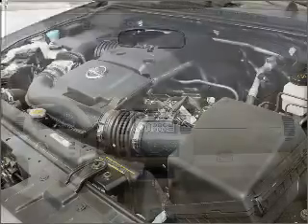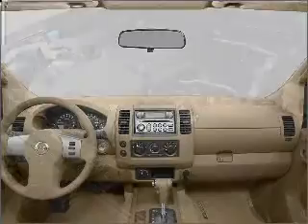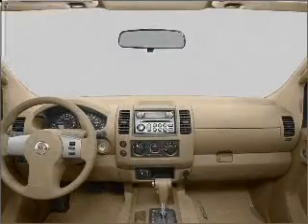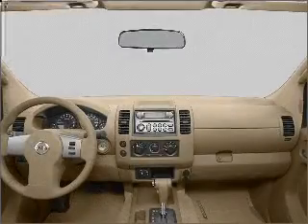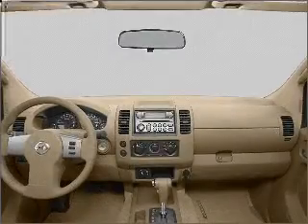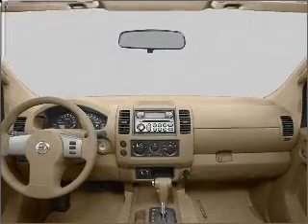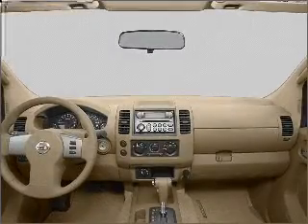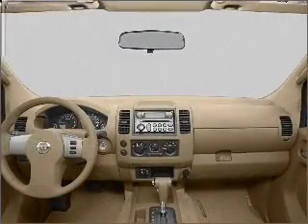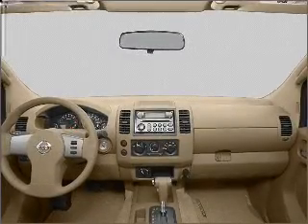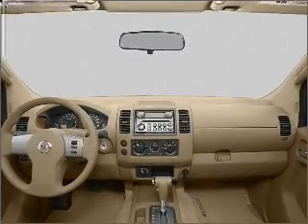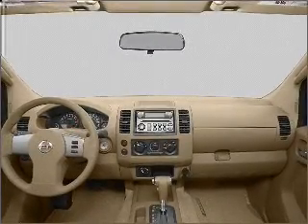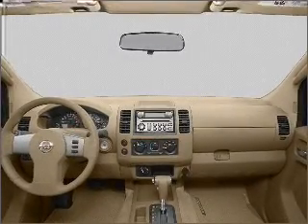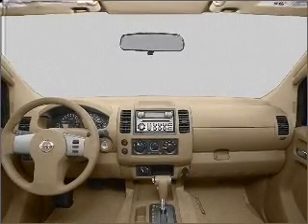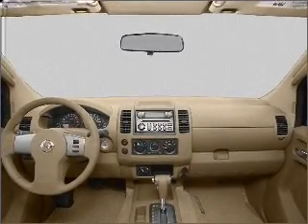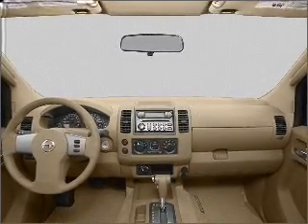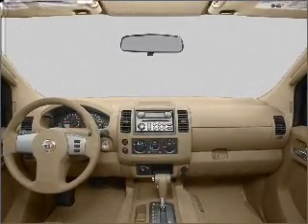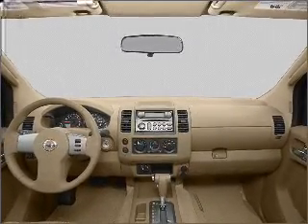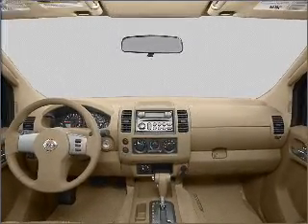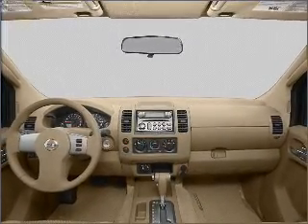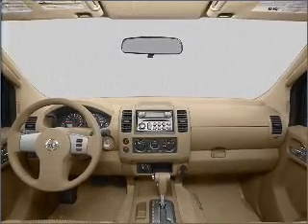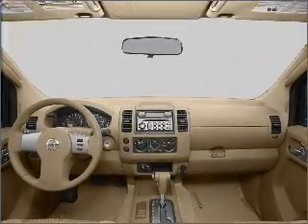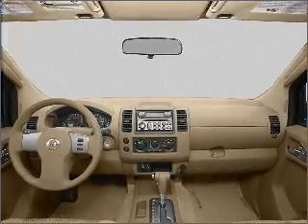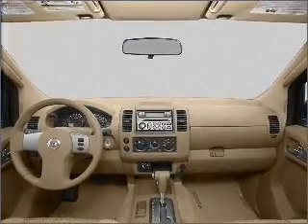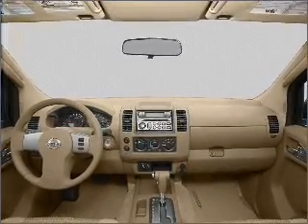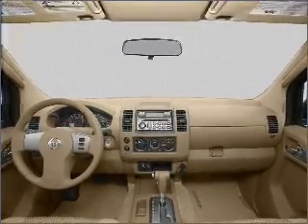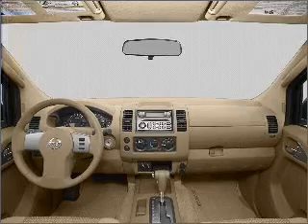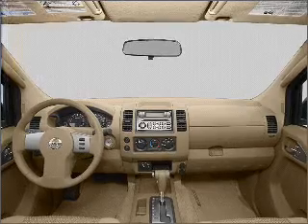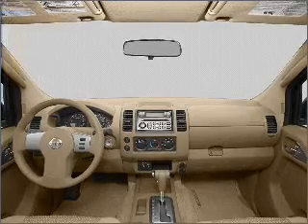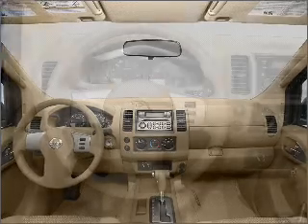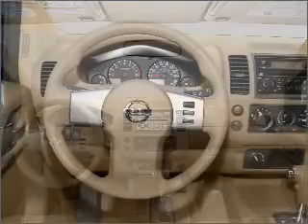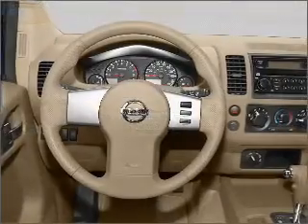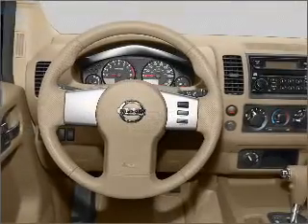Power steering and an AM-FM stereo with a CD player. Call today to schedule a test drive.